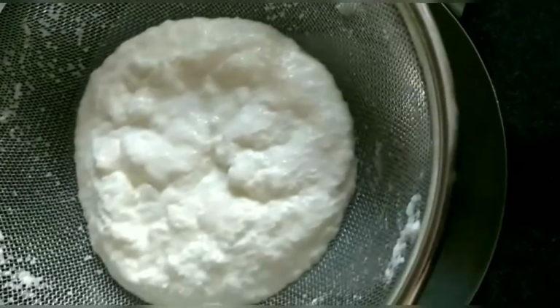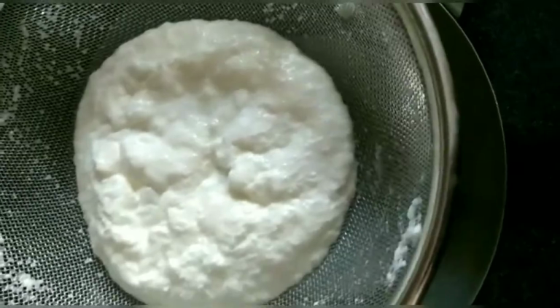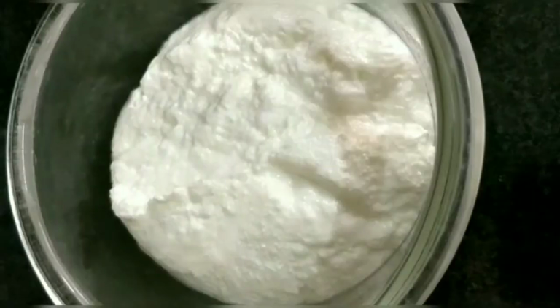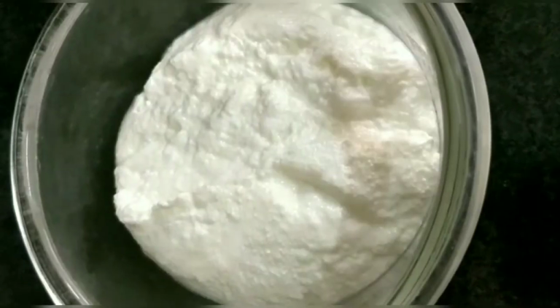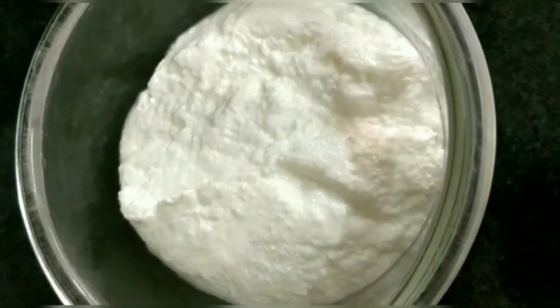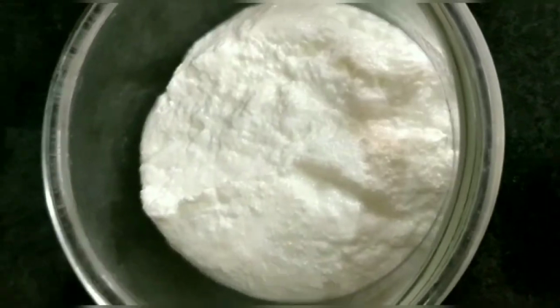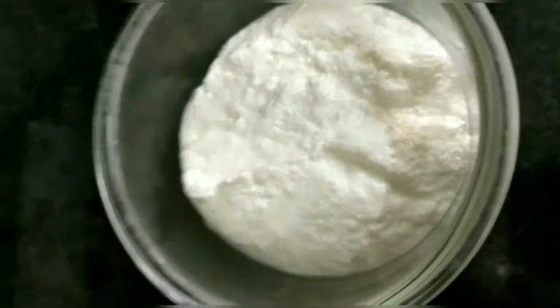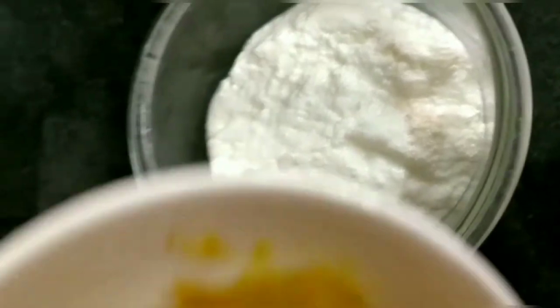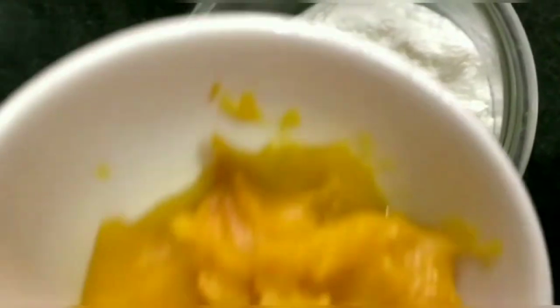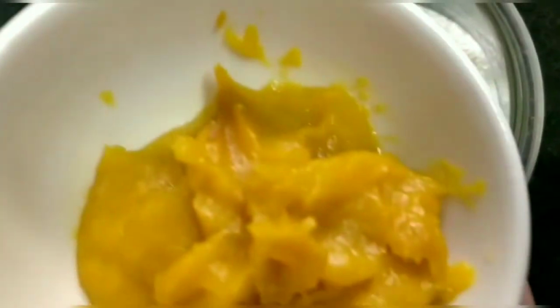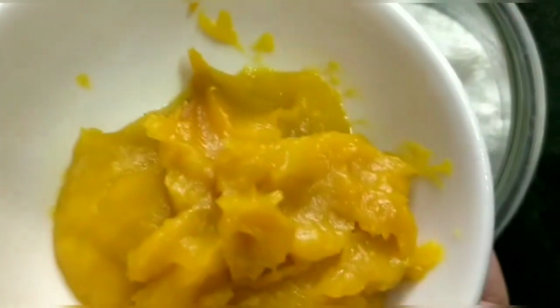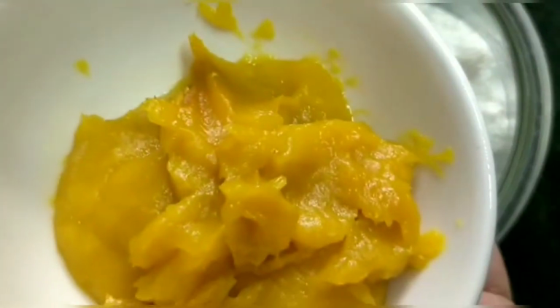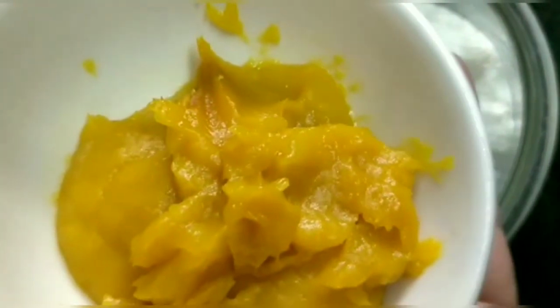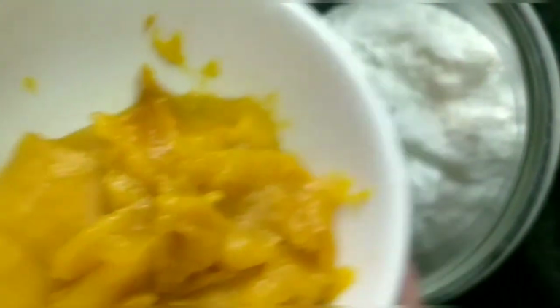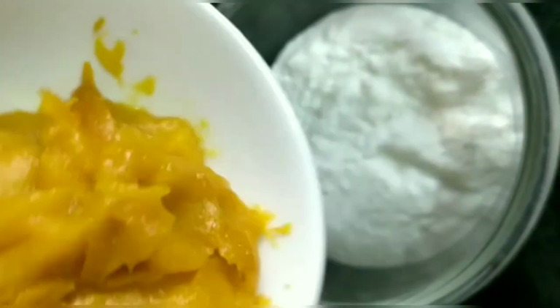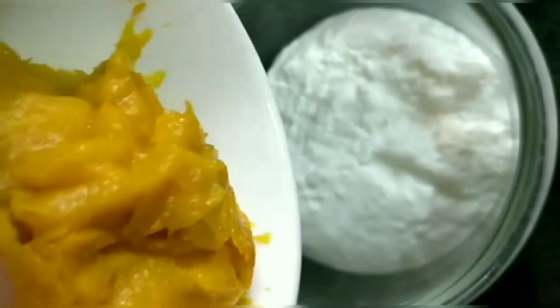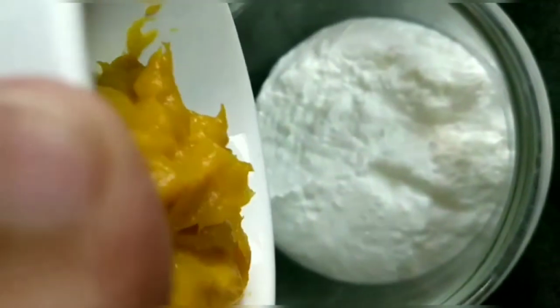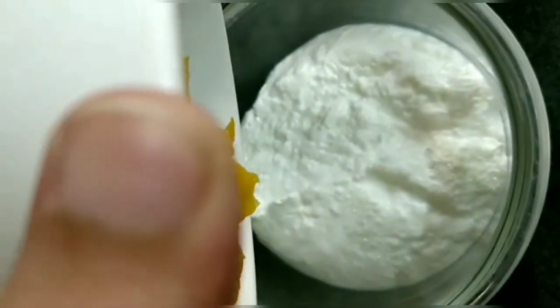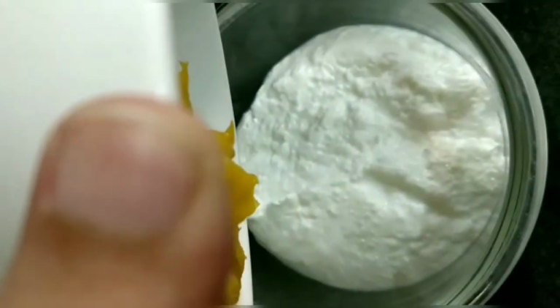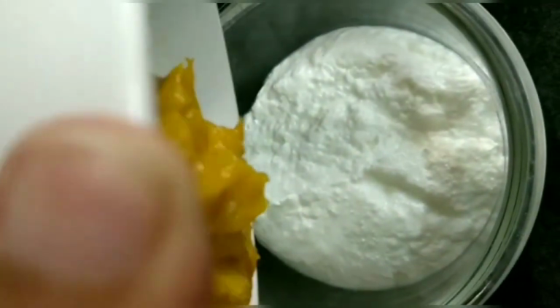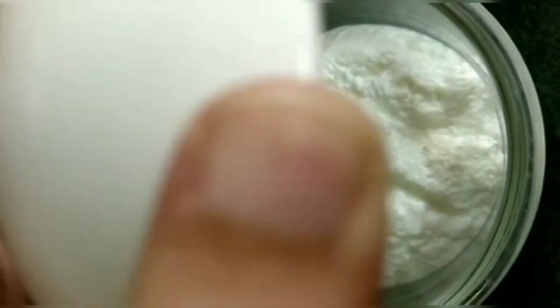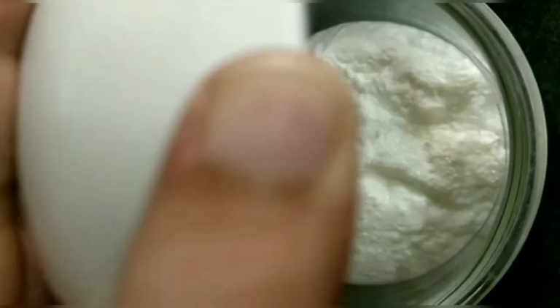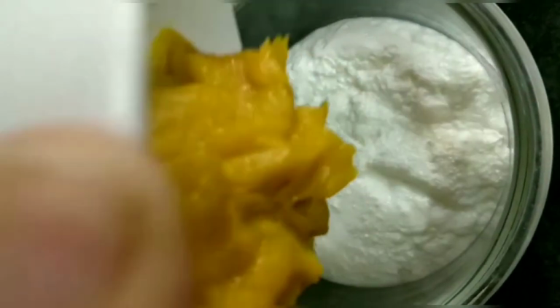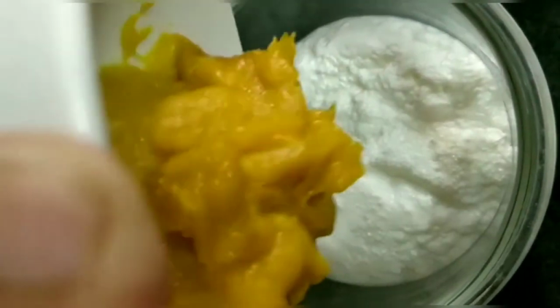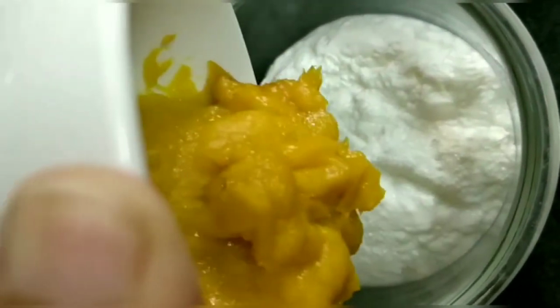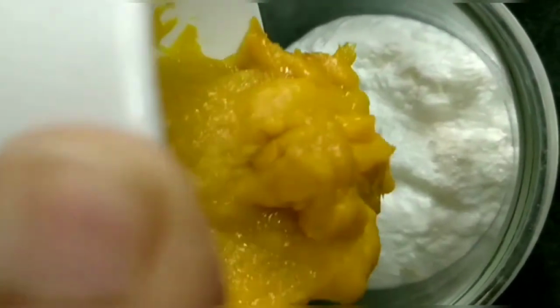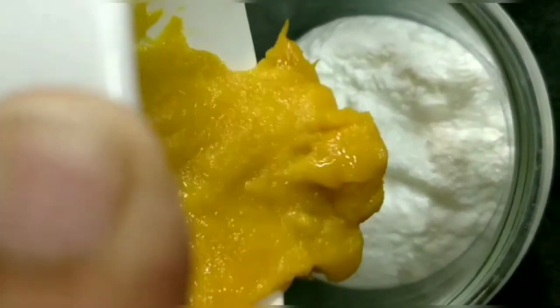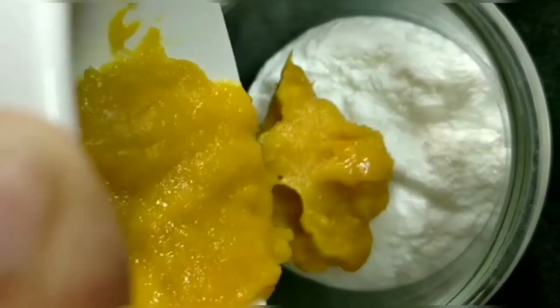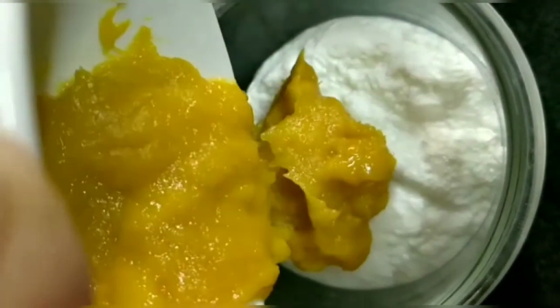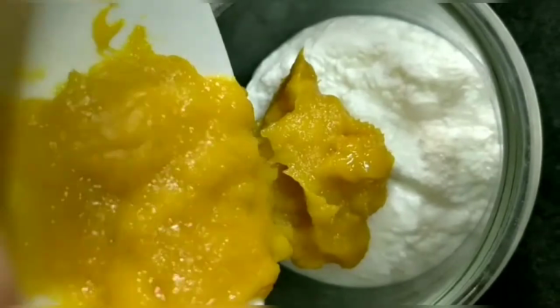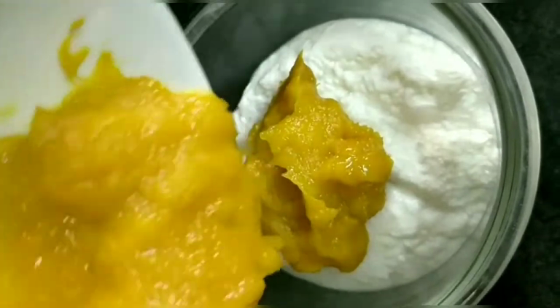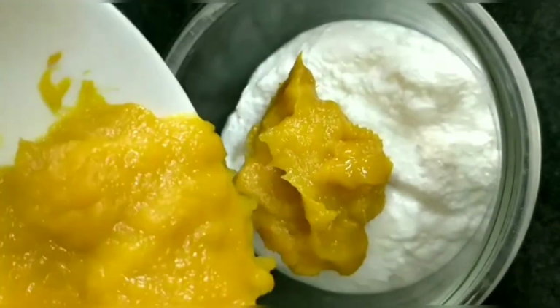After that, we add the mango paste to the curd. And you can add powdered sugar.